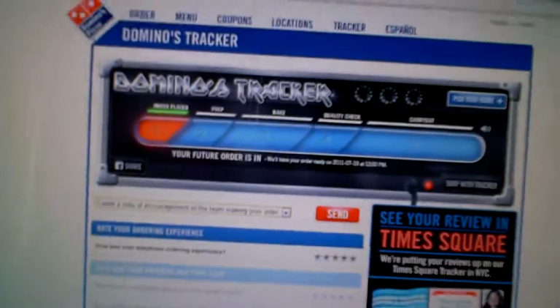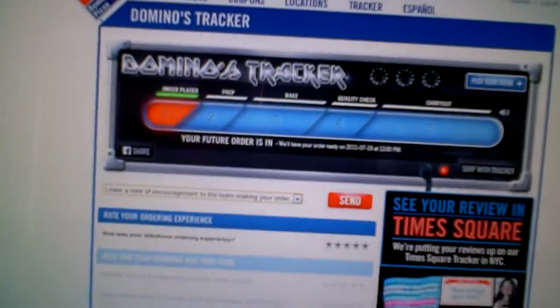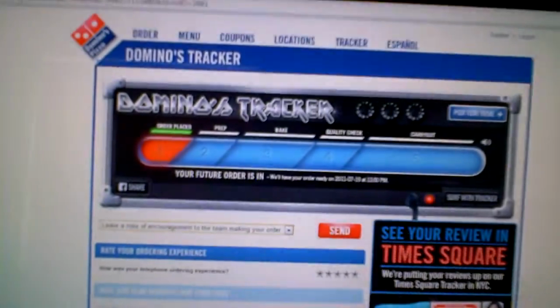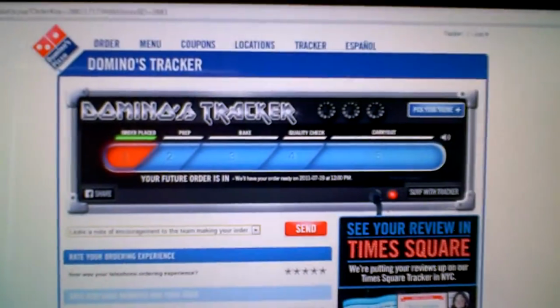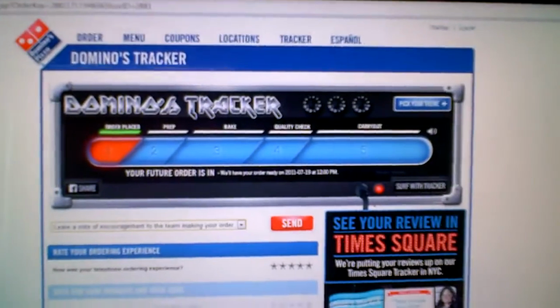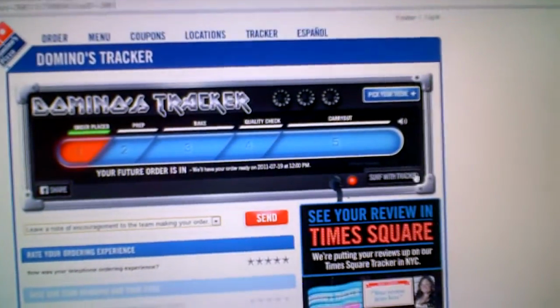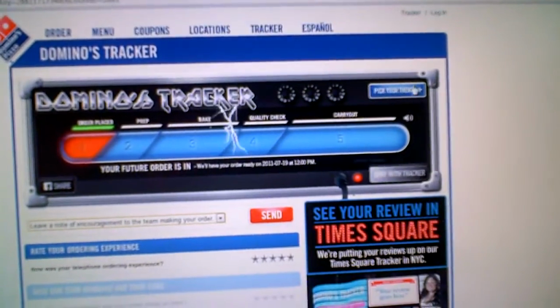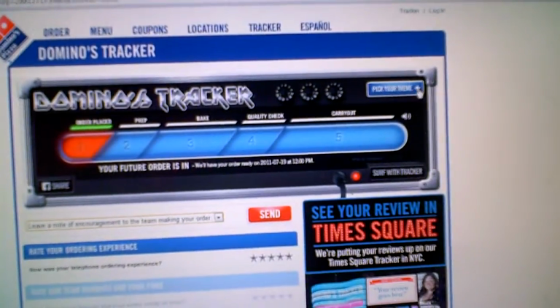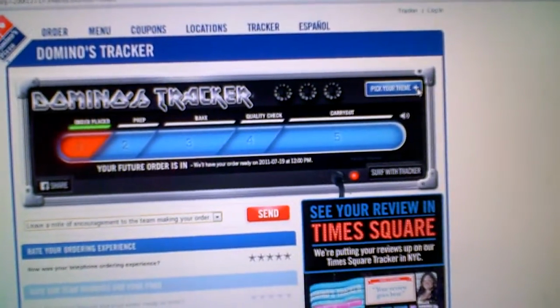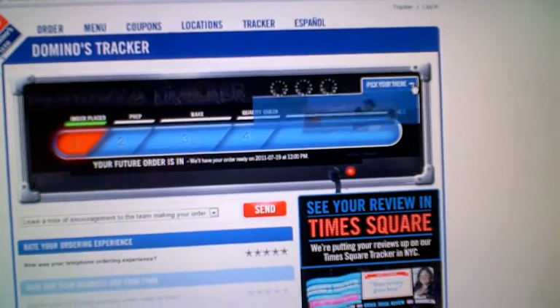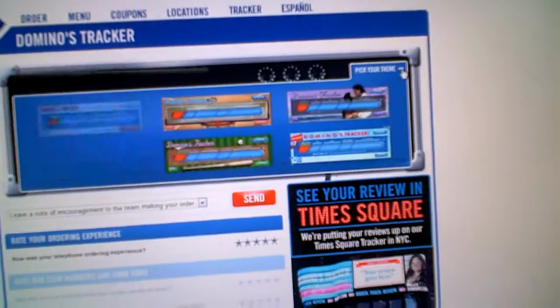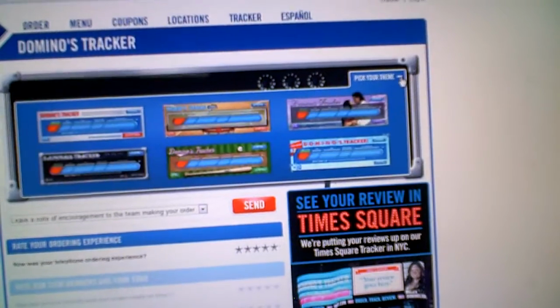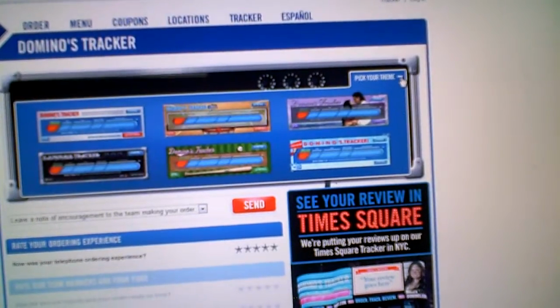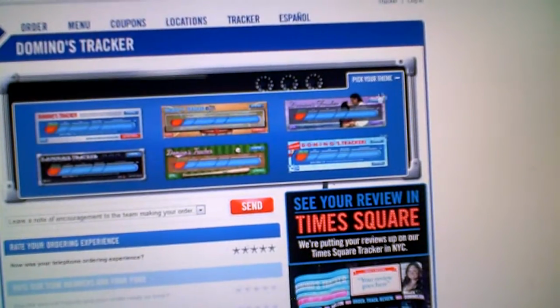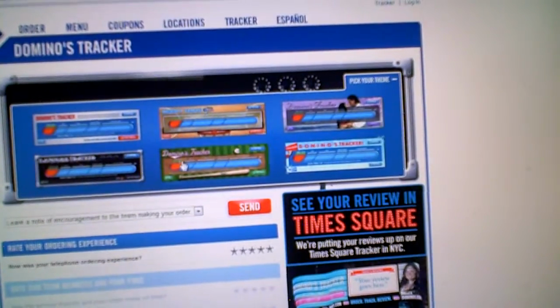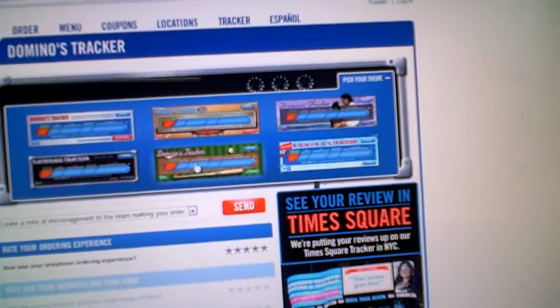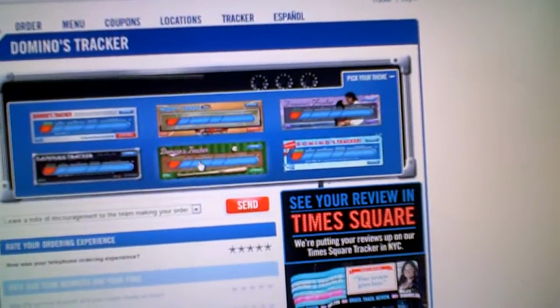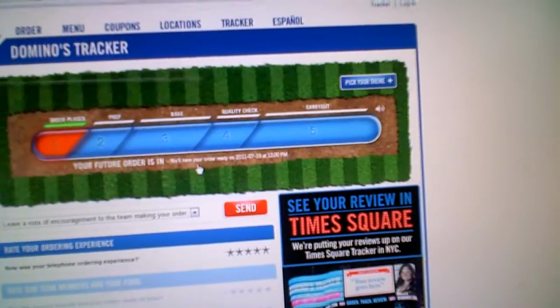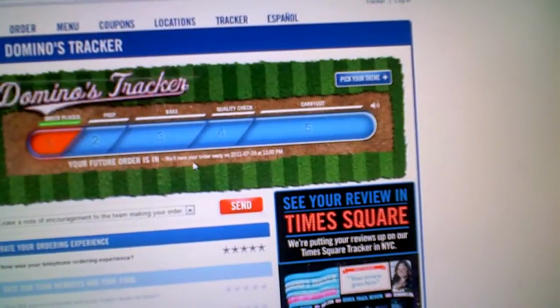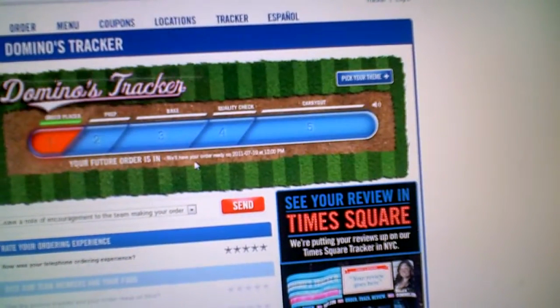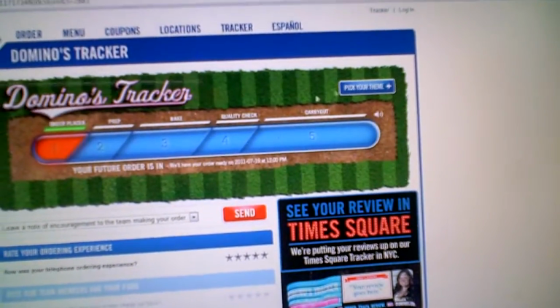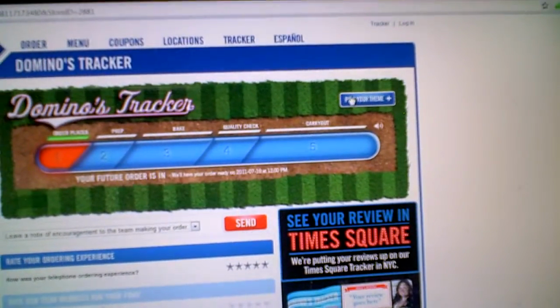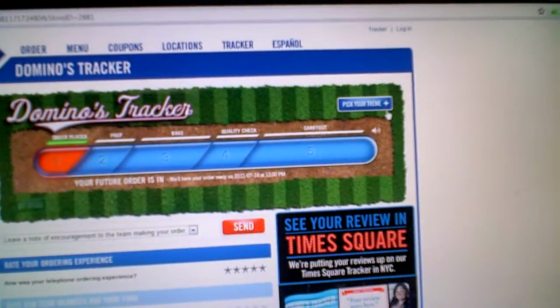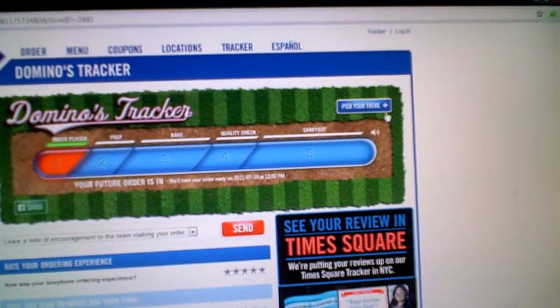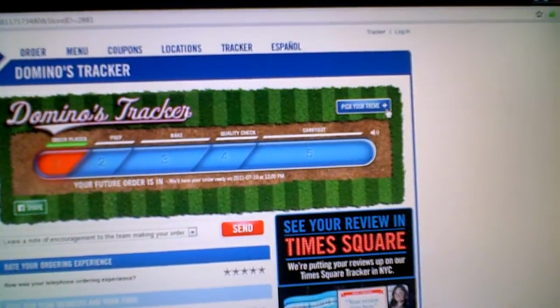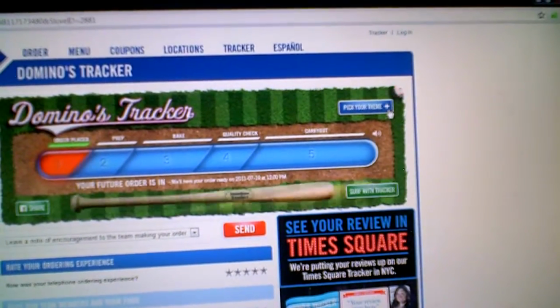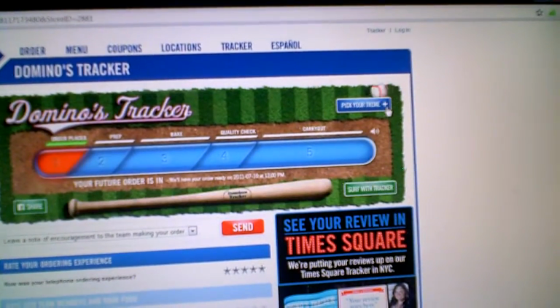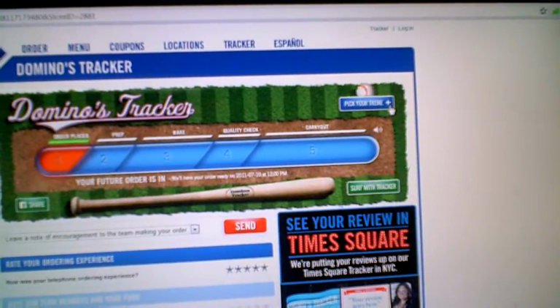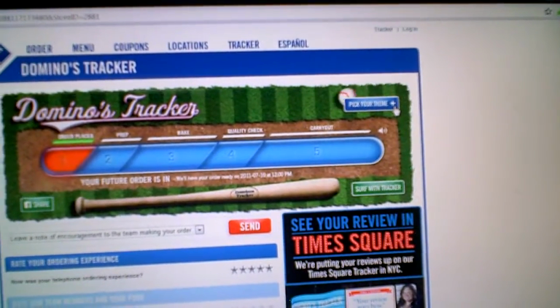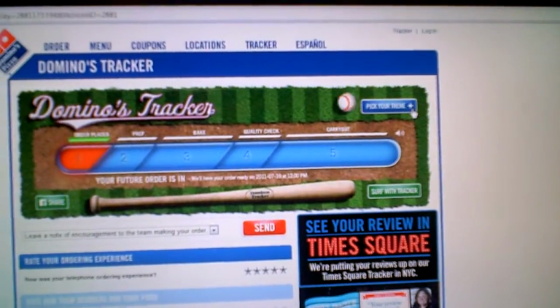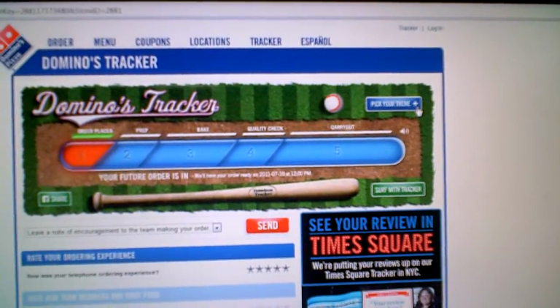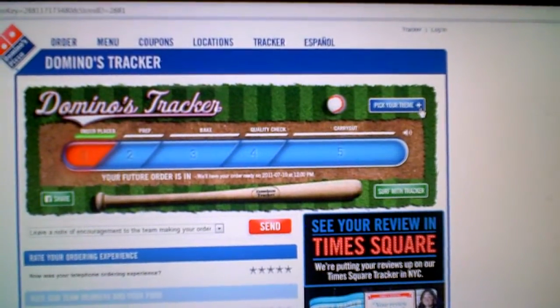Play with the site, have fun — you can pick your theme in the background. And here we go, loading up your order.